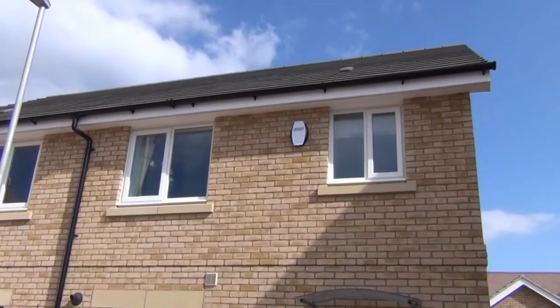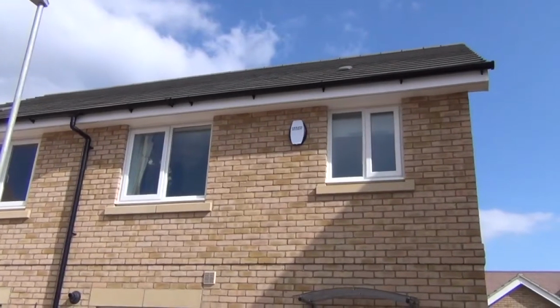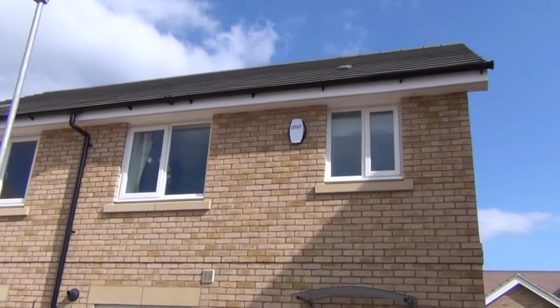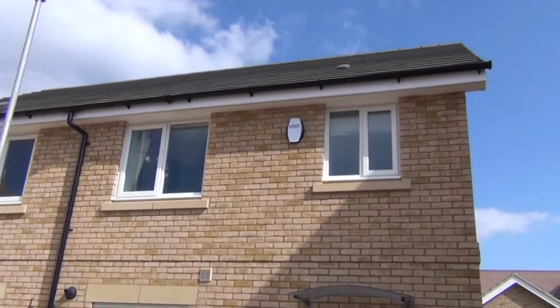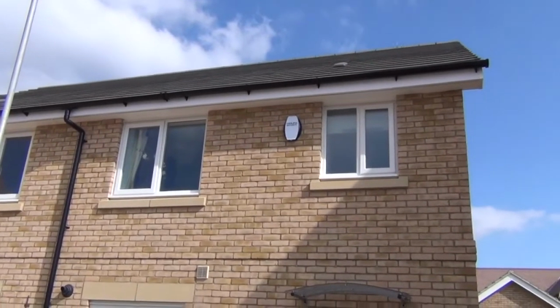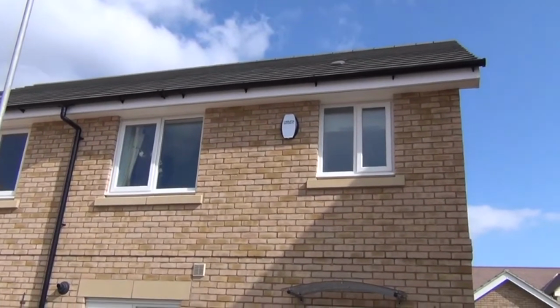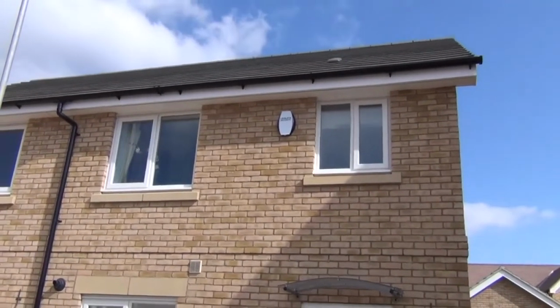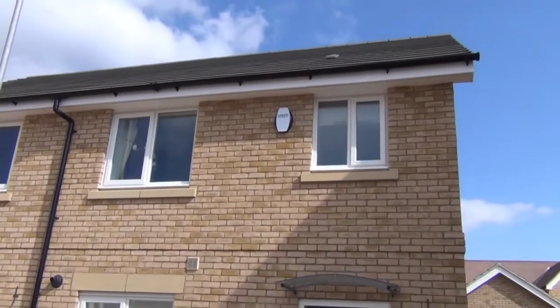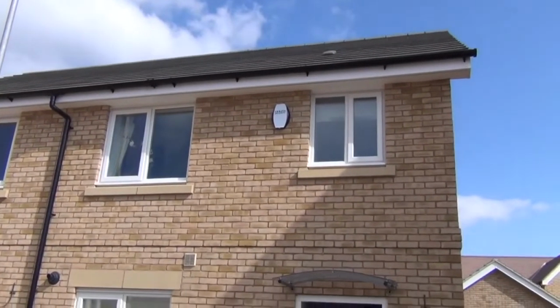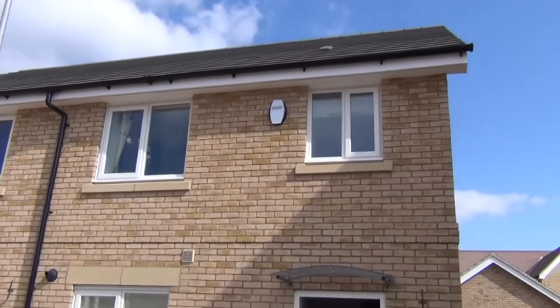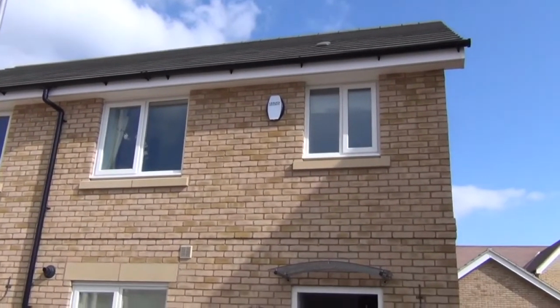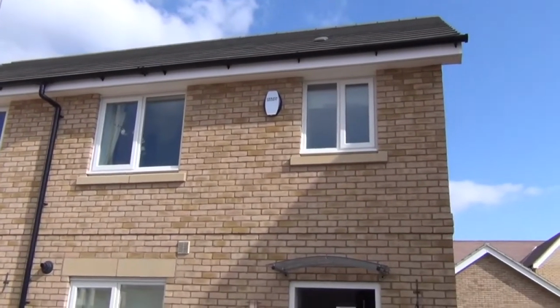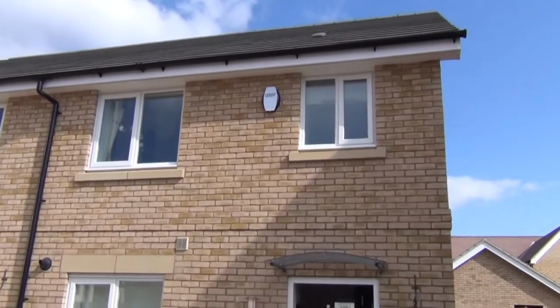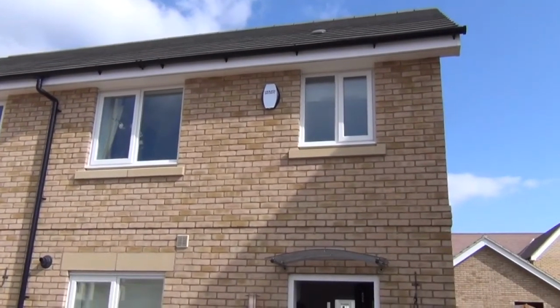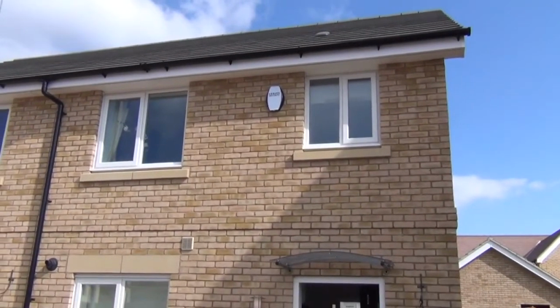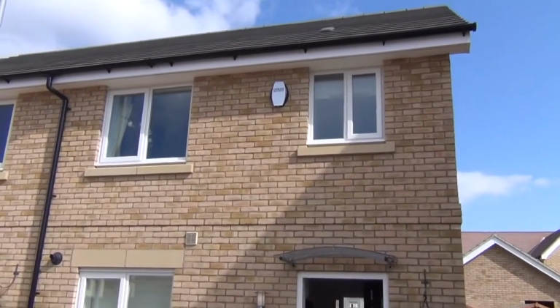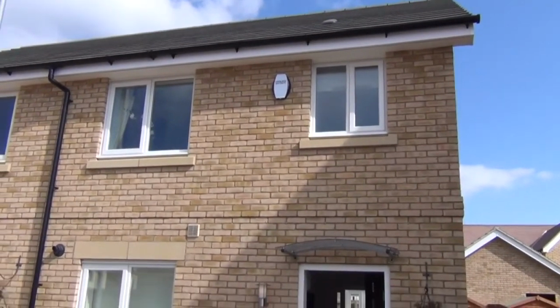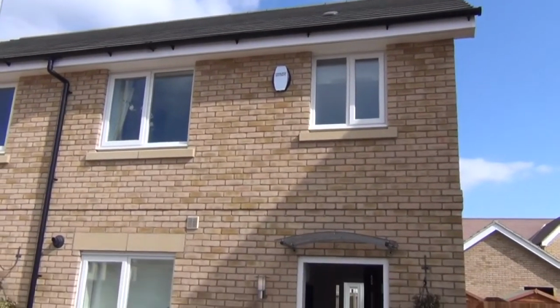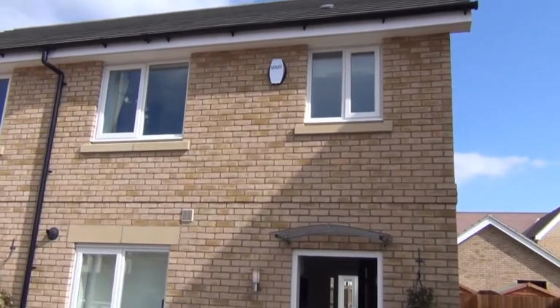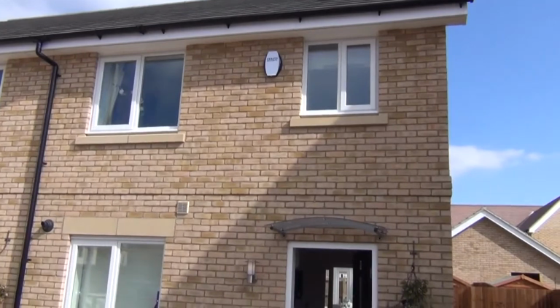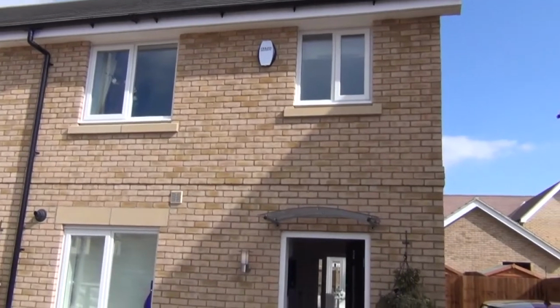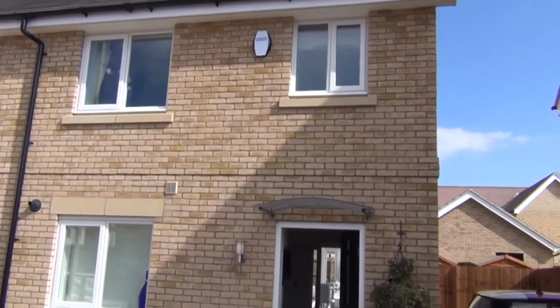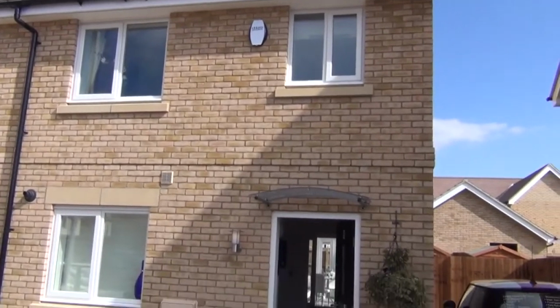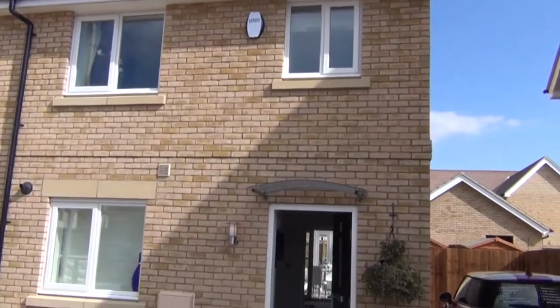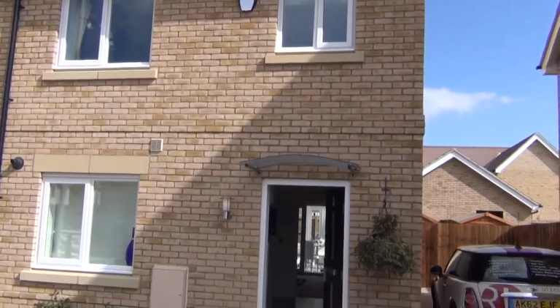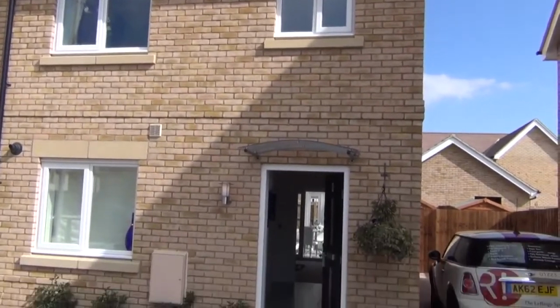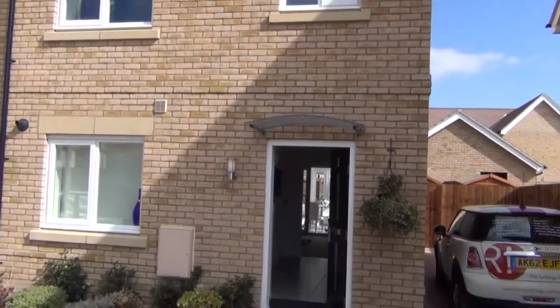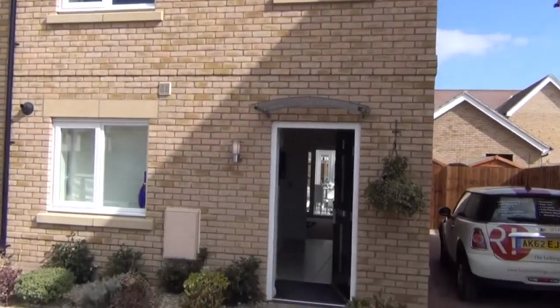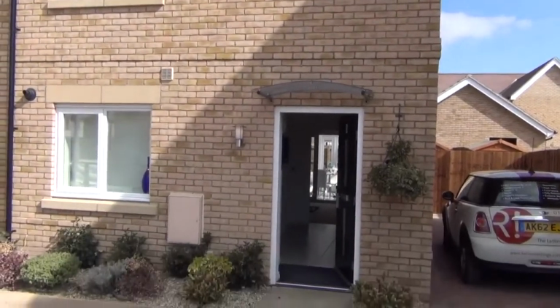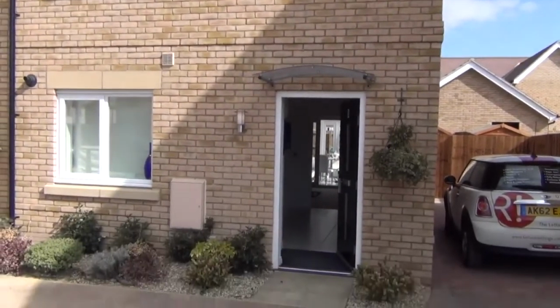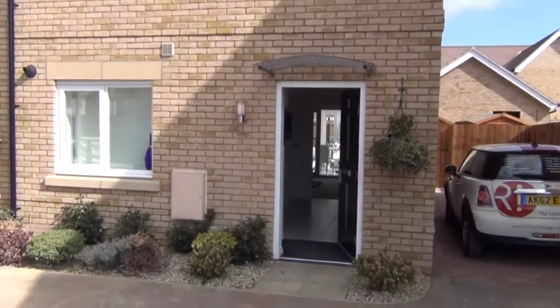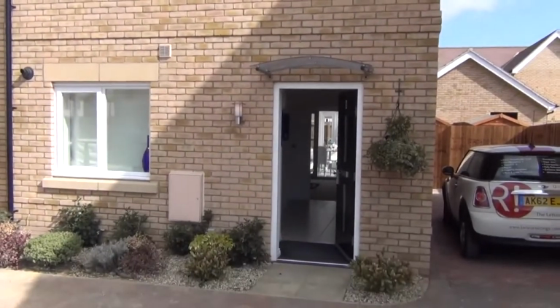This is a walkthrough for a three-bedroom property in Kambon Acres Way. This is the front of the property.